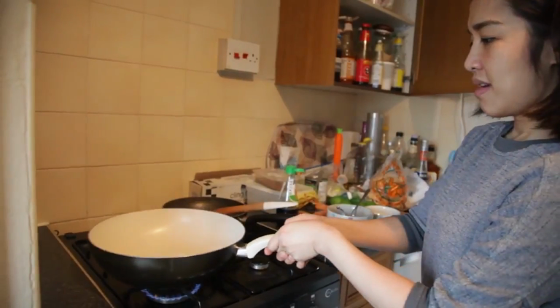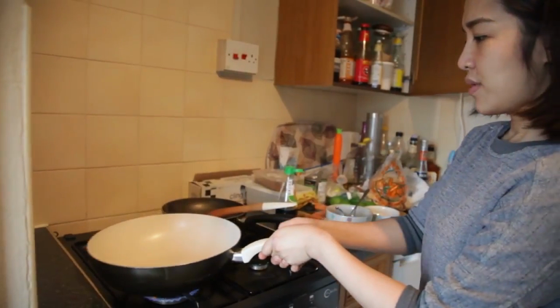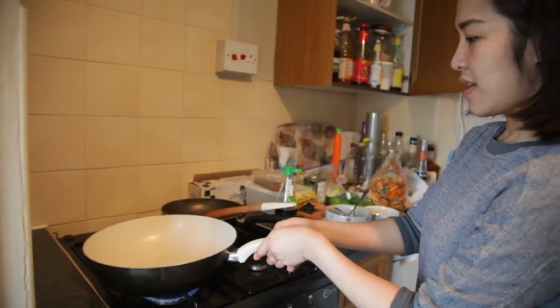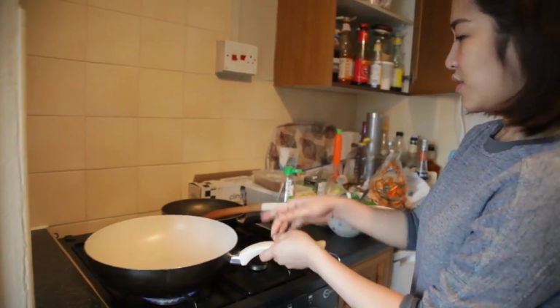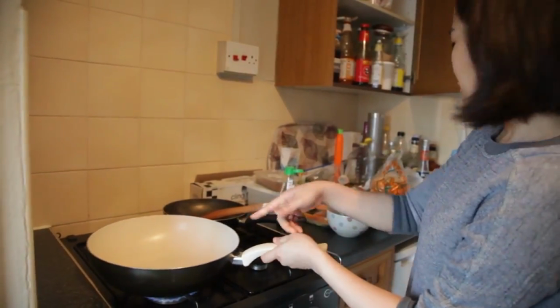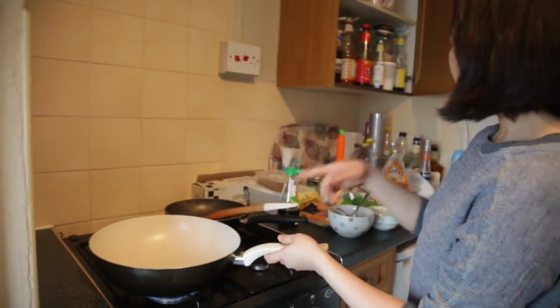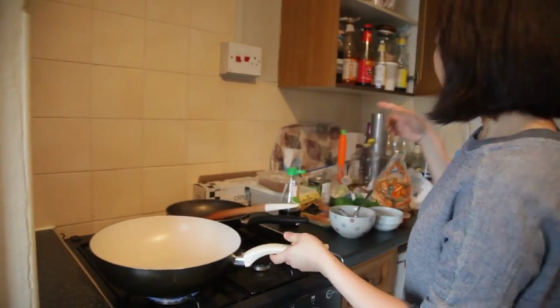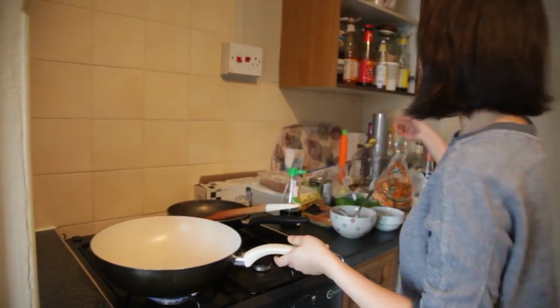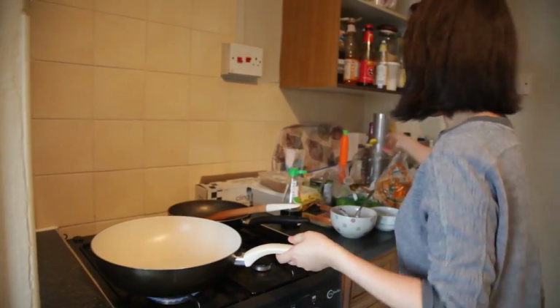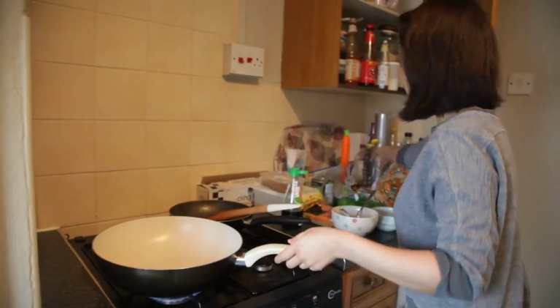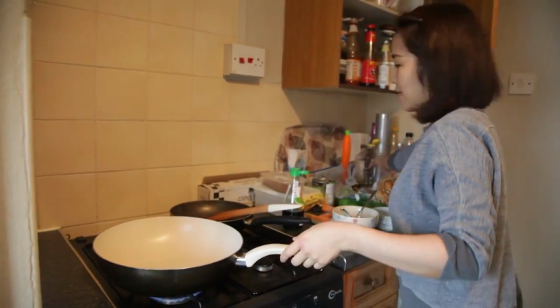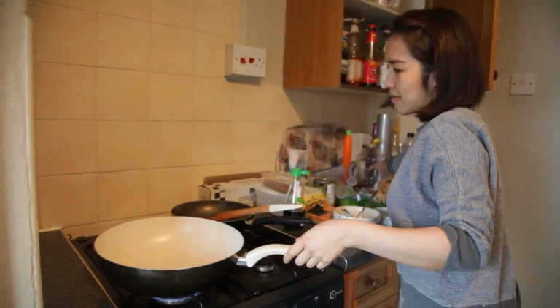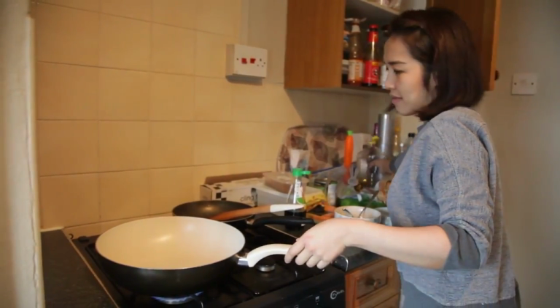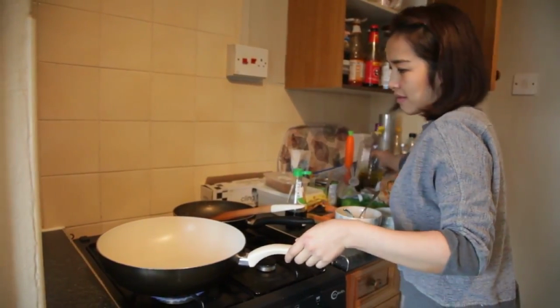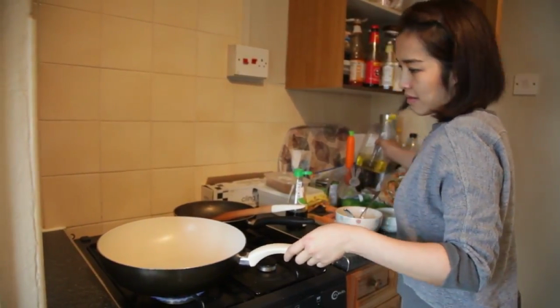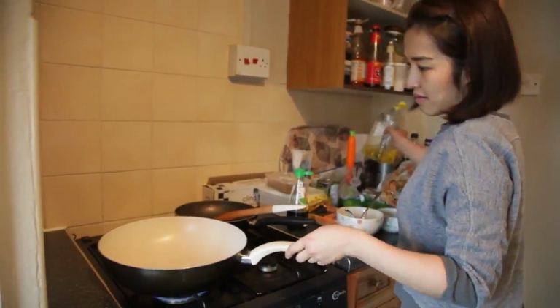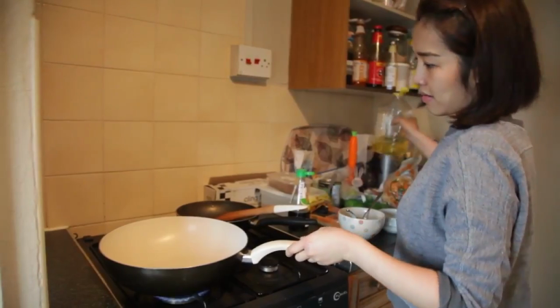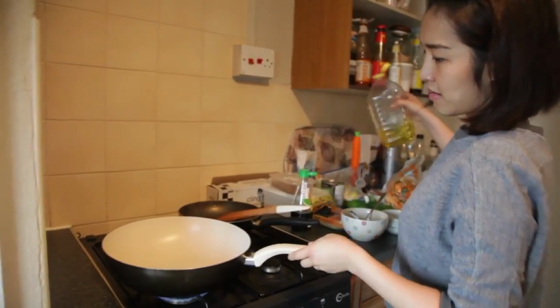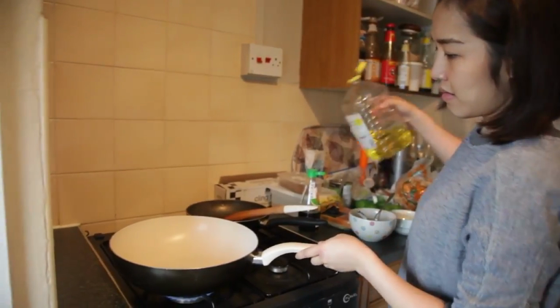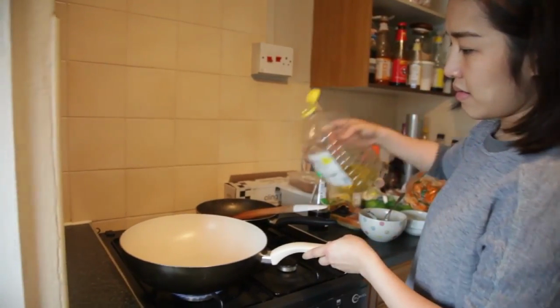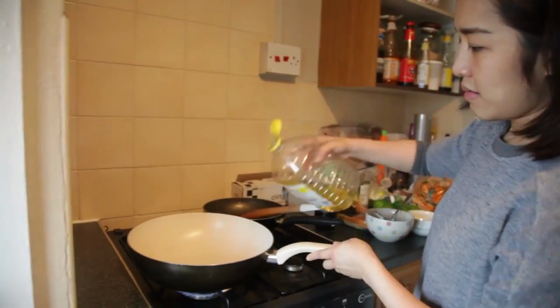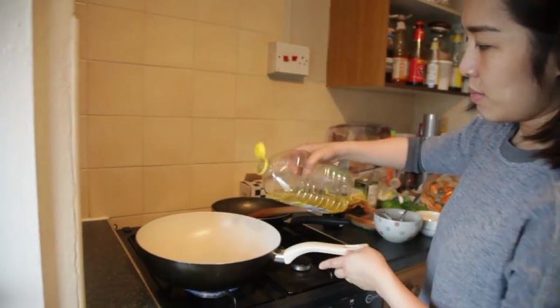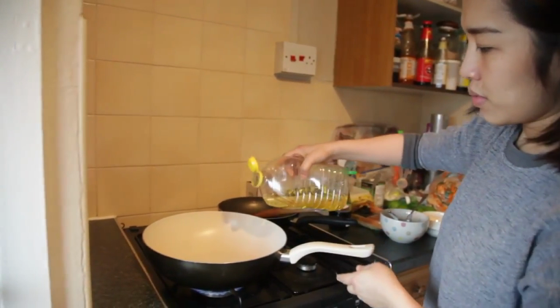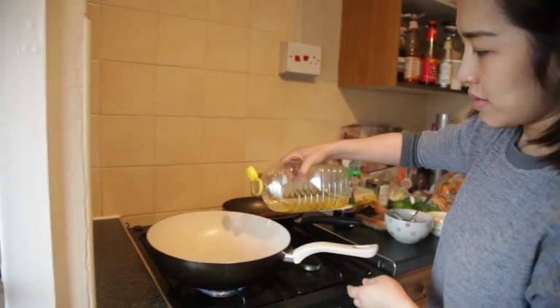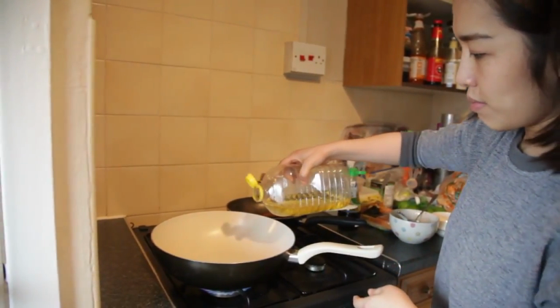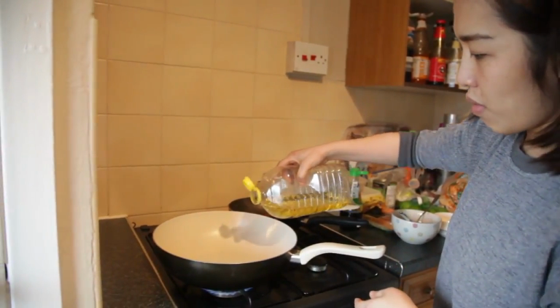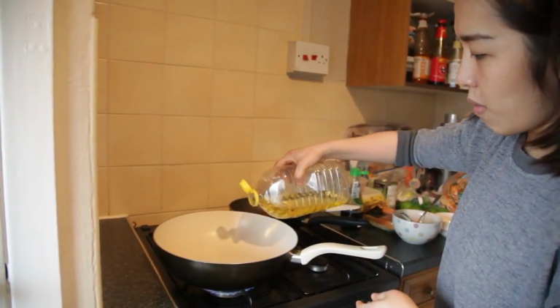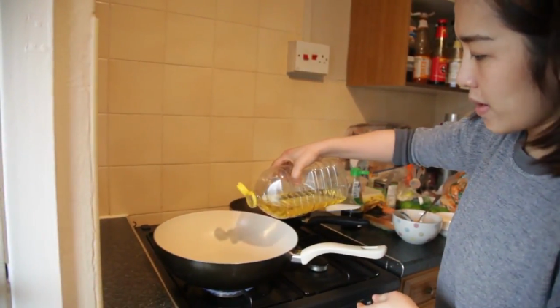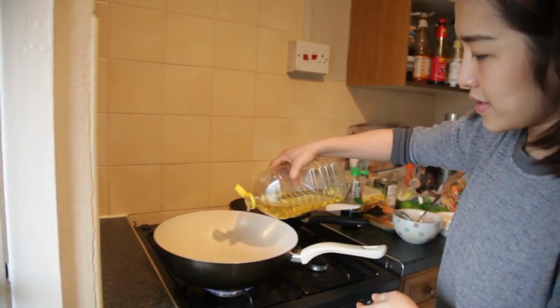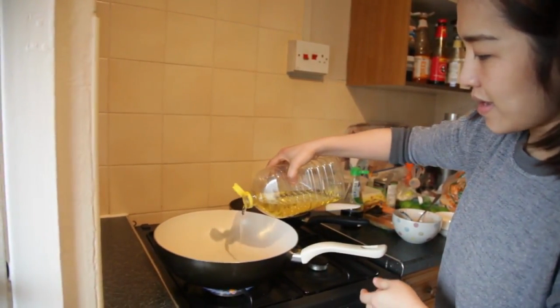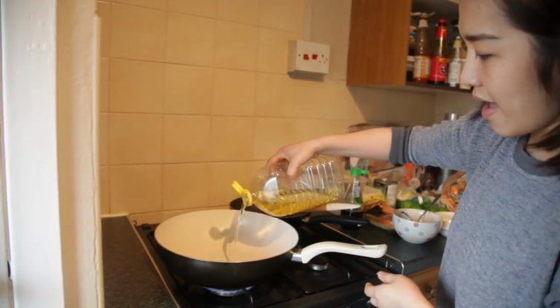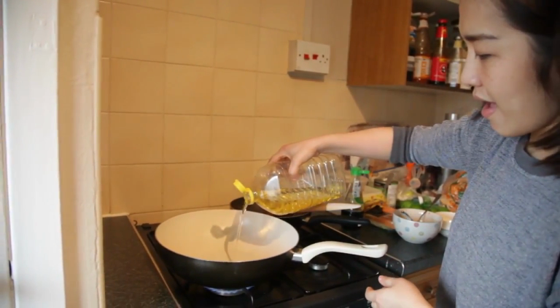I will change to the bigger pan and put more oil in there.